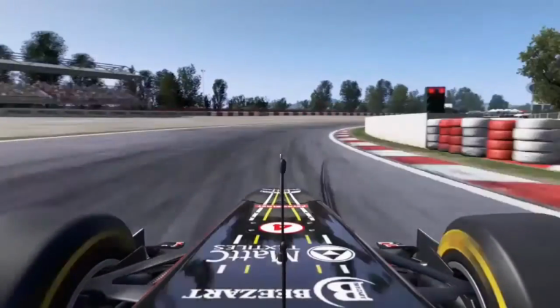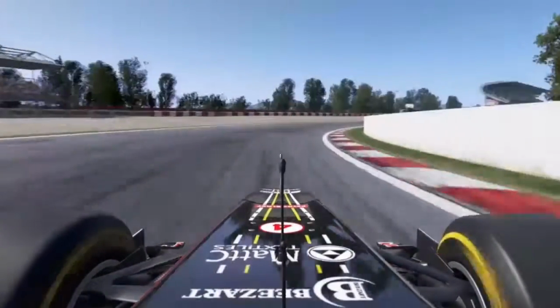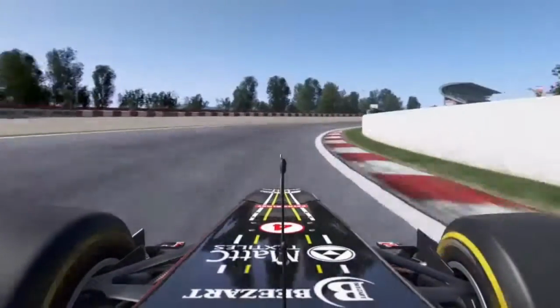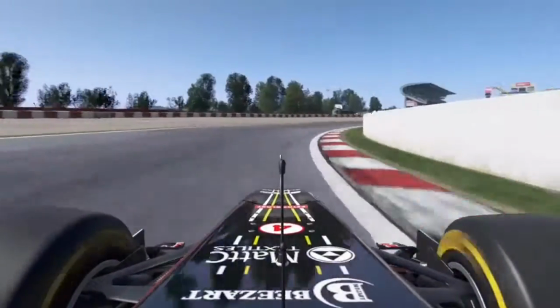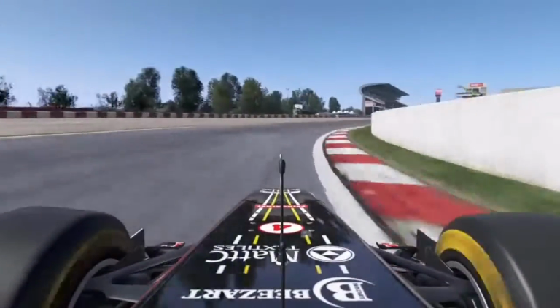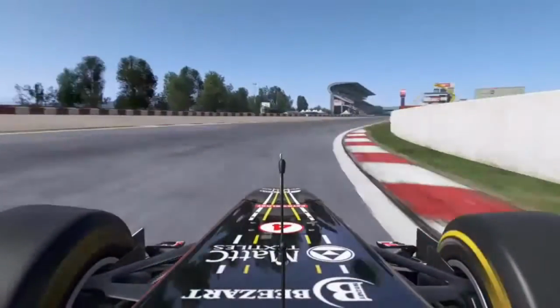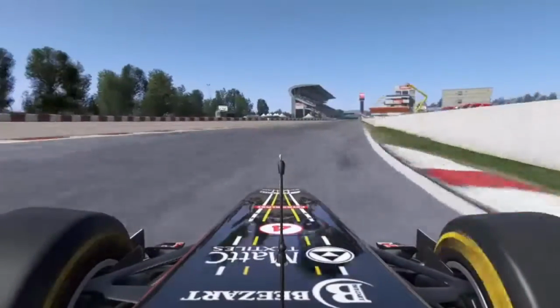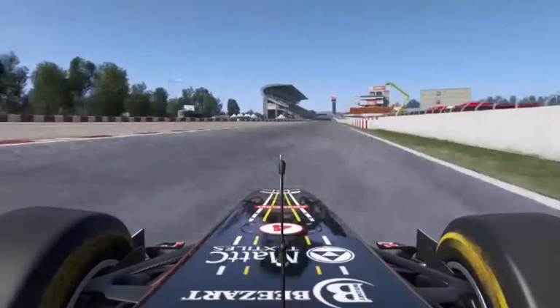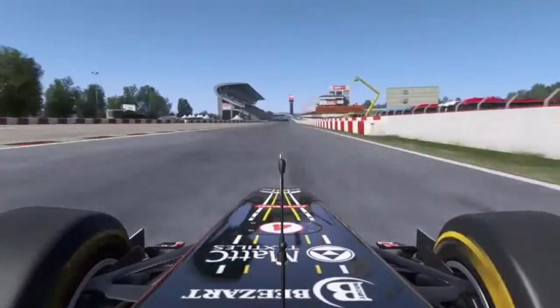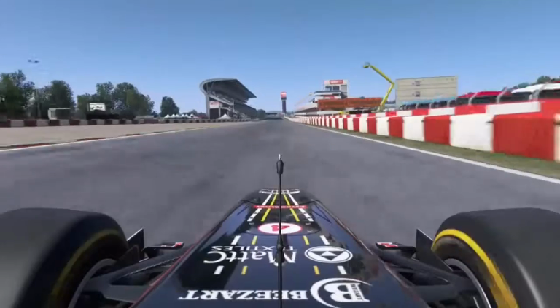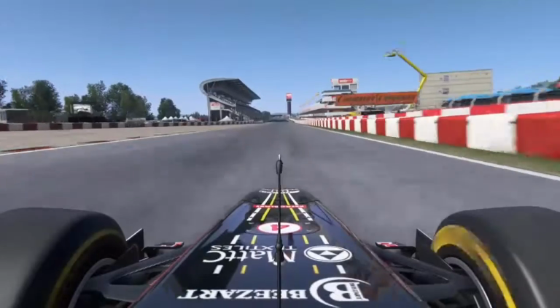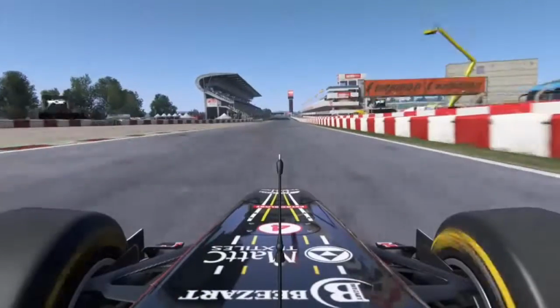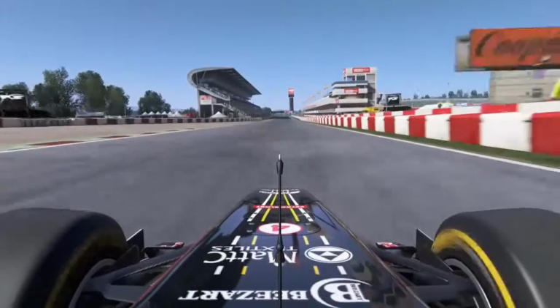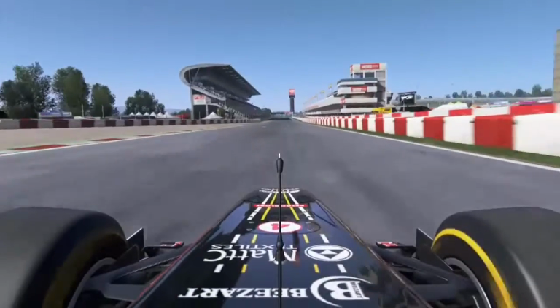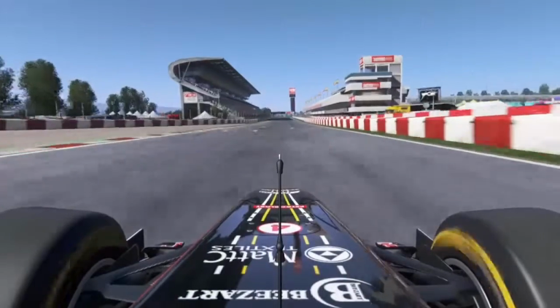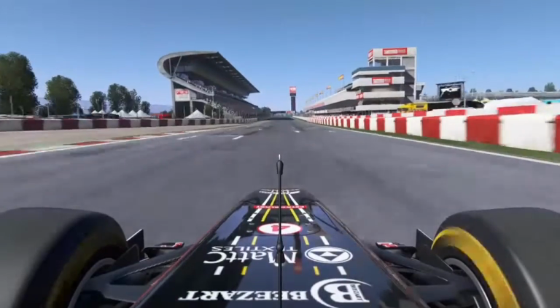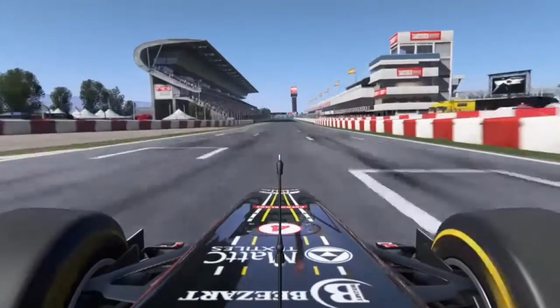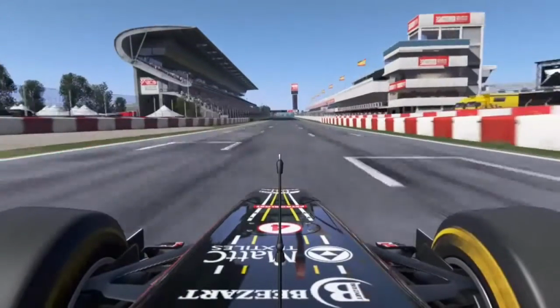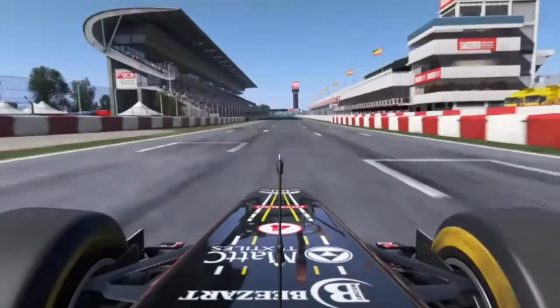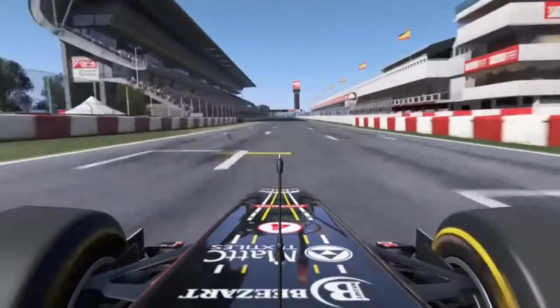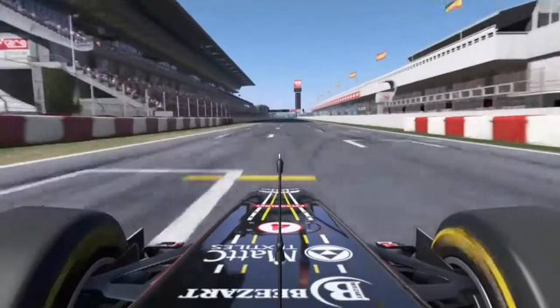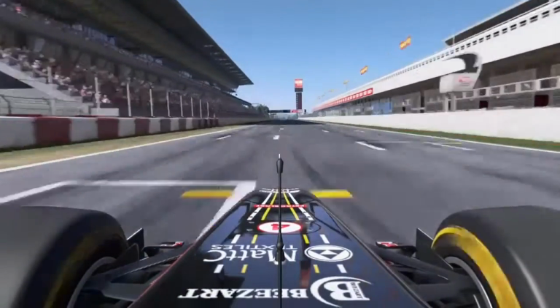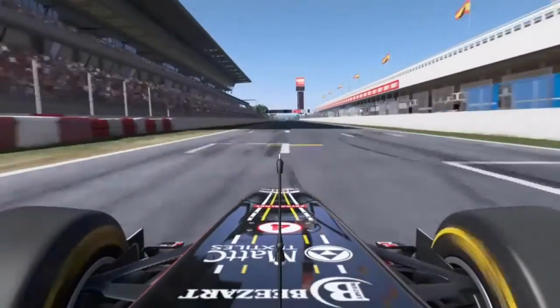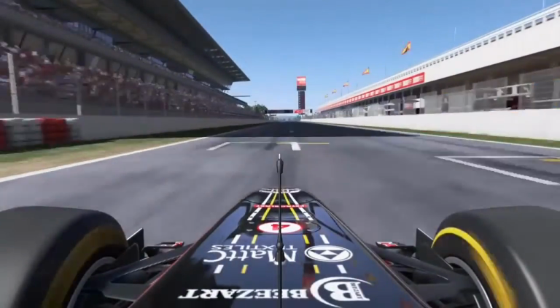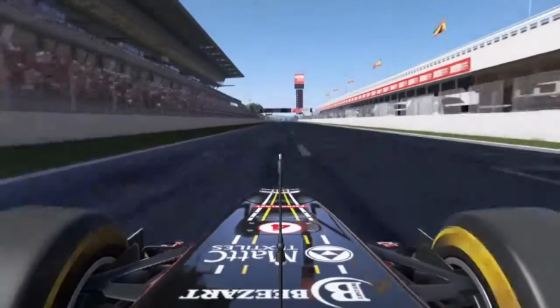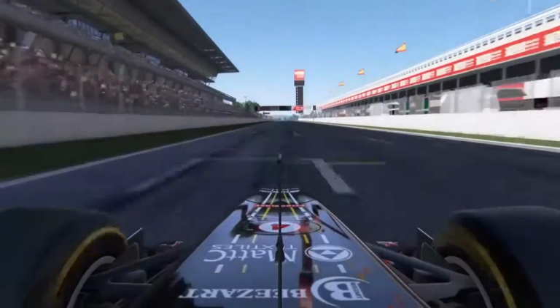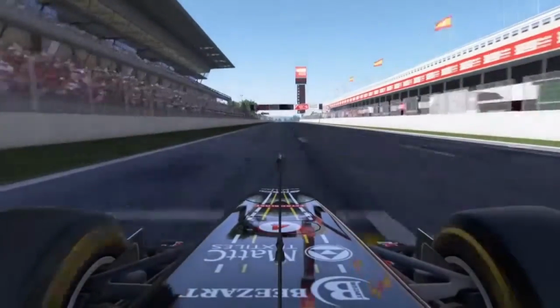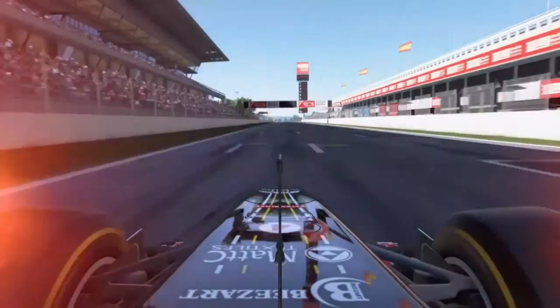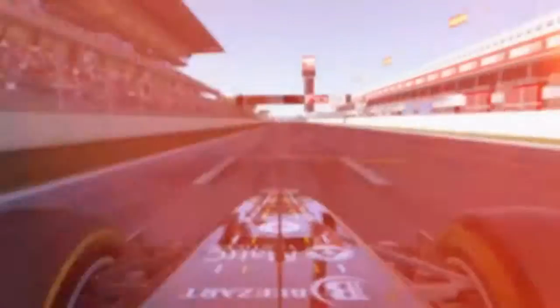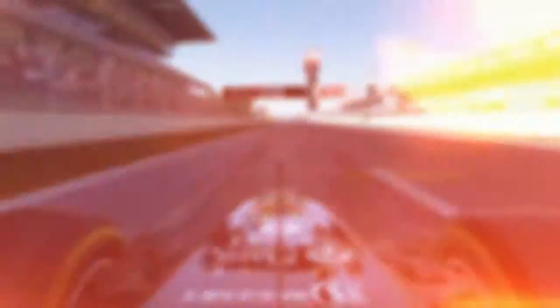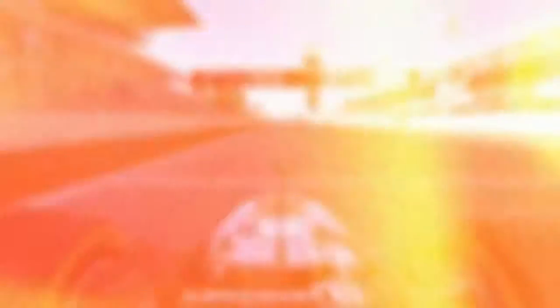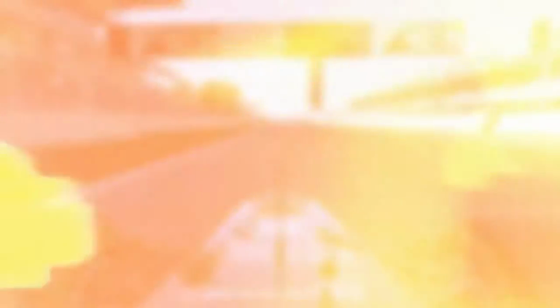Likewise in 15, then uses up any leftover kerbs, gets the DRS open which generates a bit of oversteer through the last turn, runs for the line — and he's first! Pole position, Formula One.